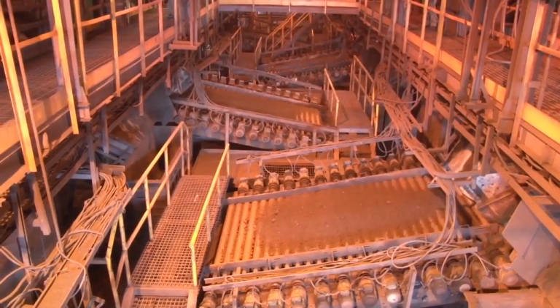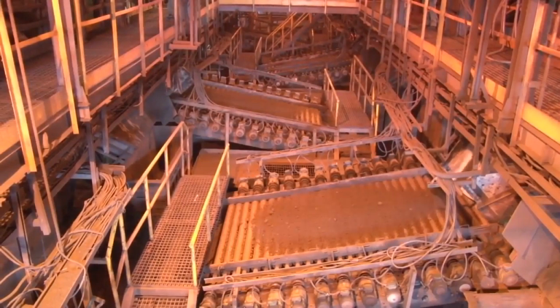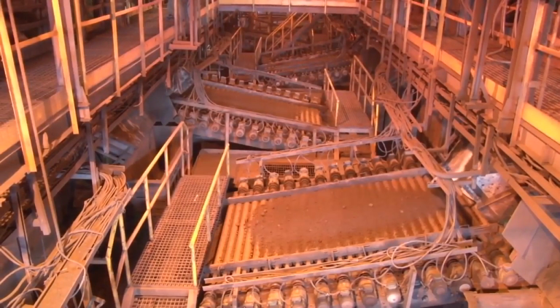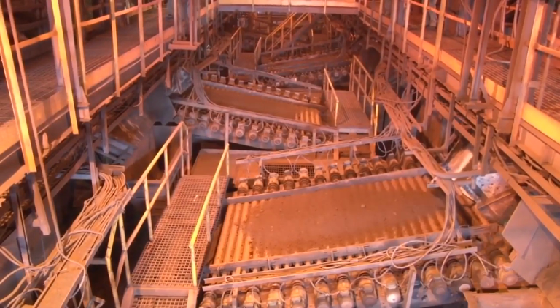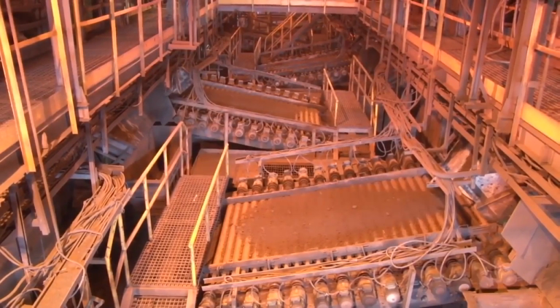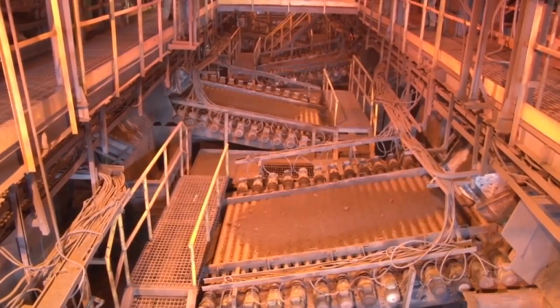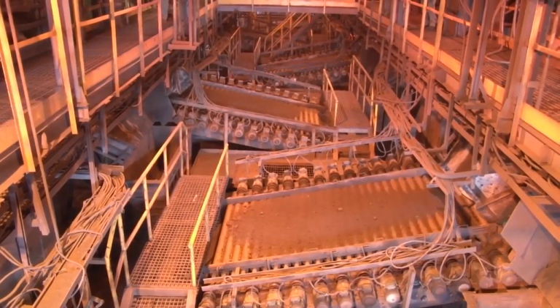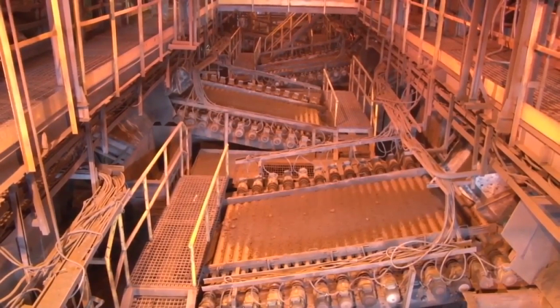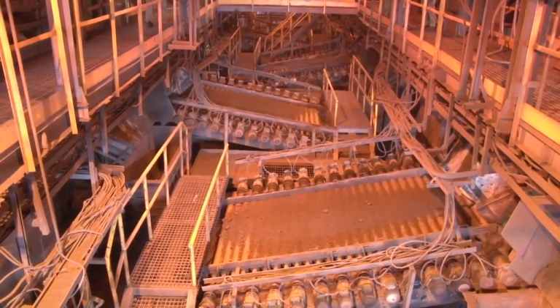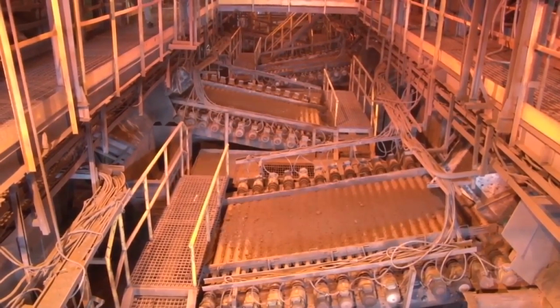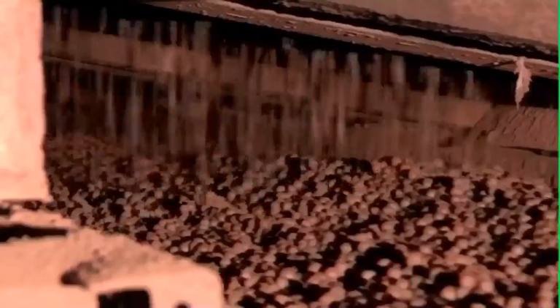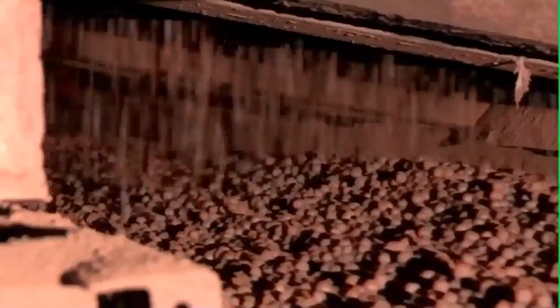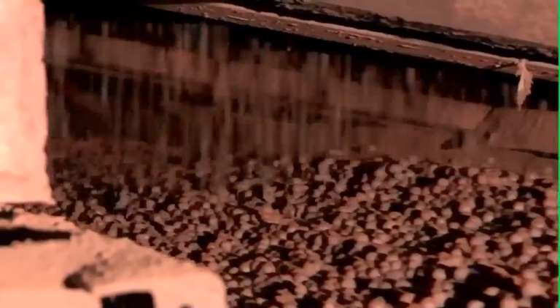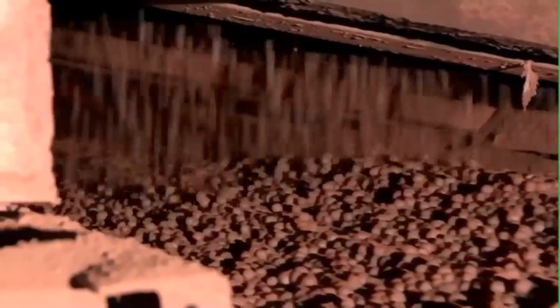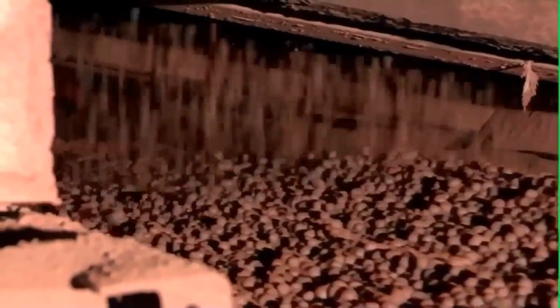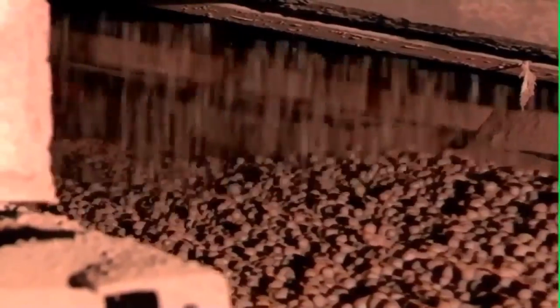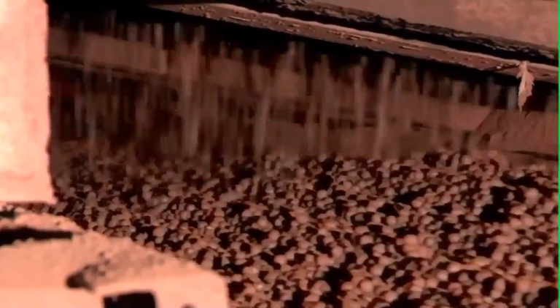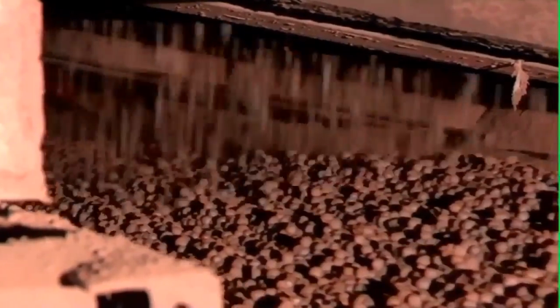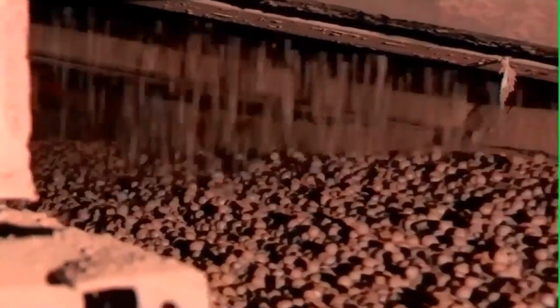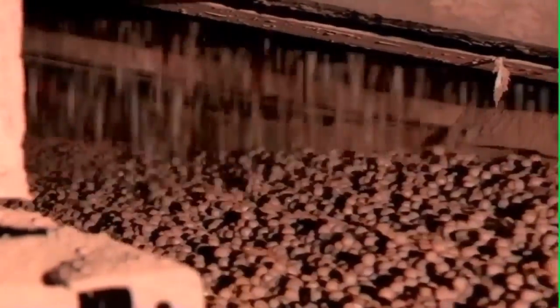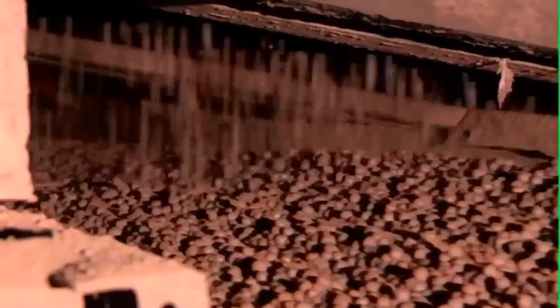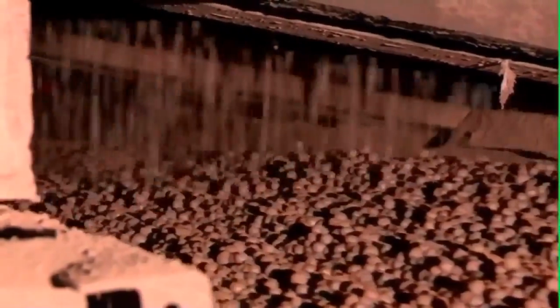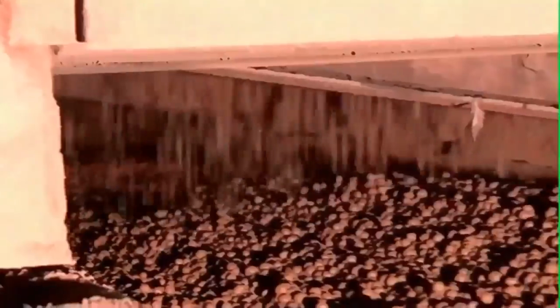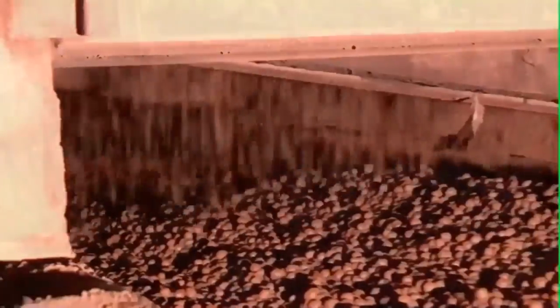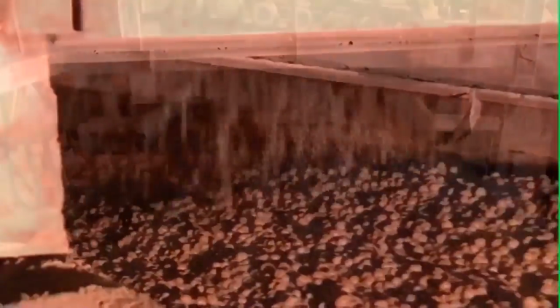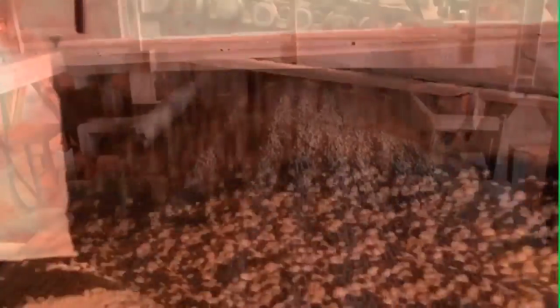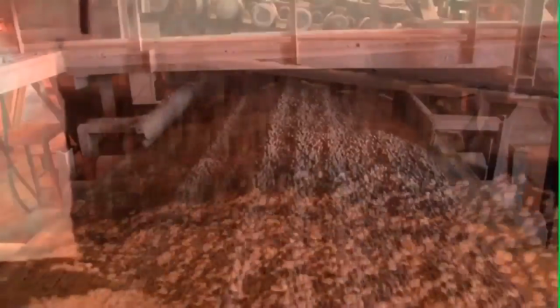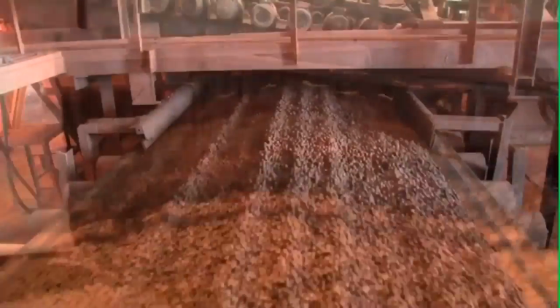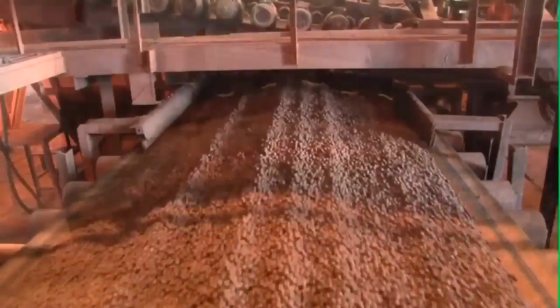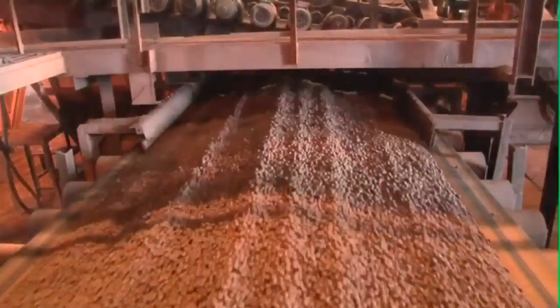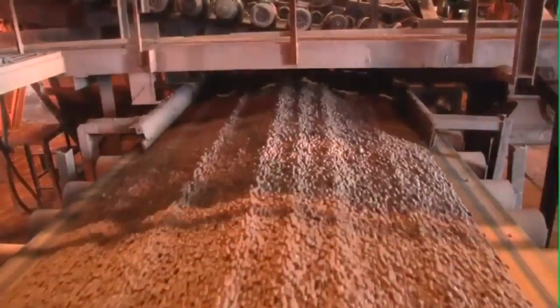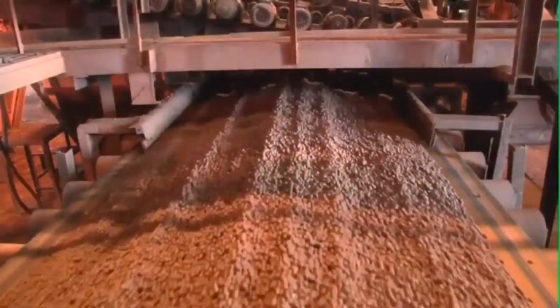These green balls are screened through primary roller screens and then a double-decker roller screen to get the correct size of 9 to 16 mm.